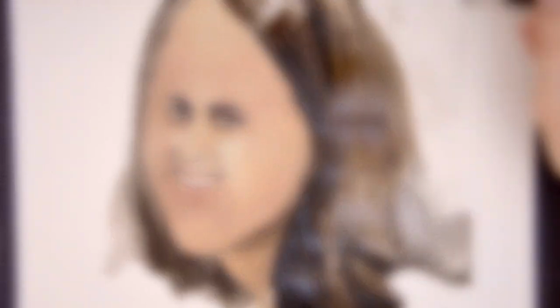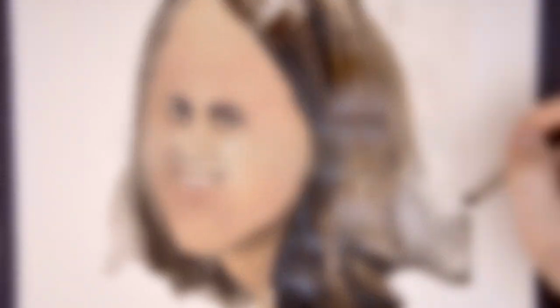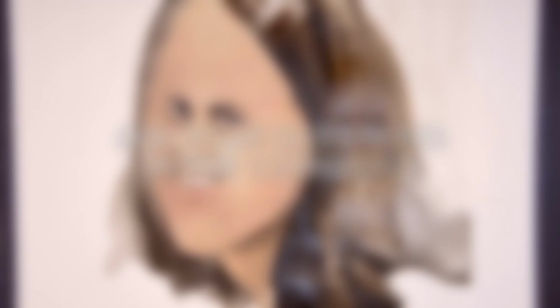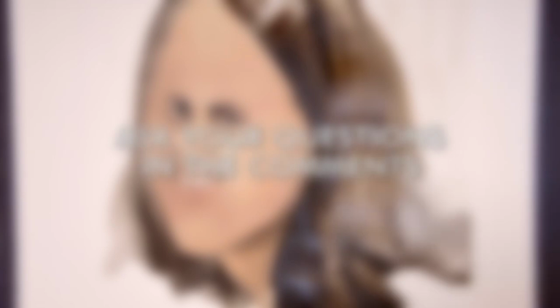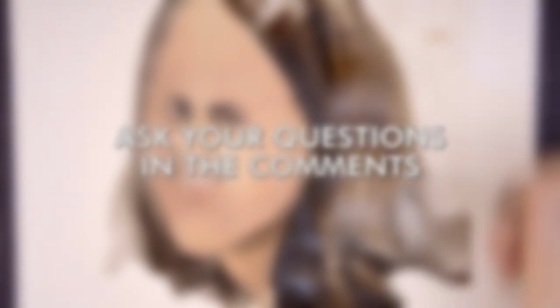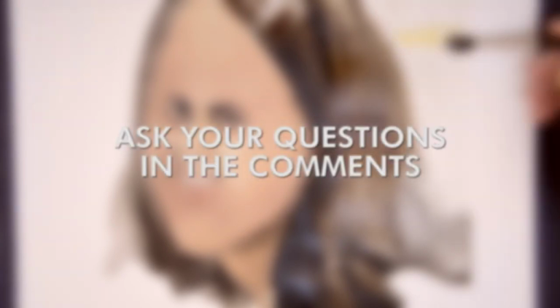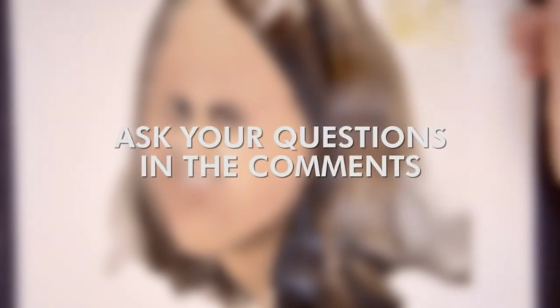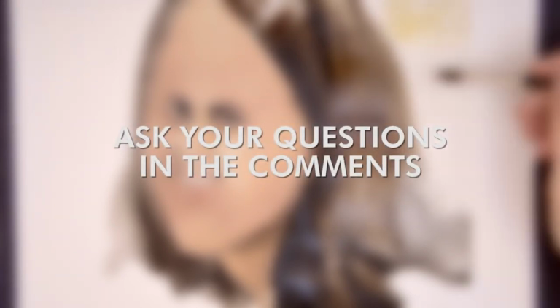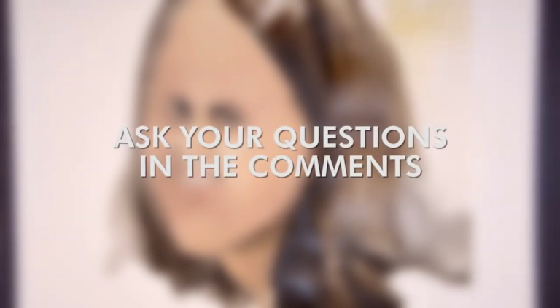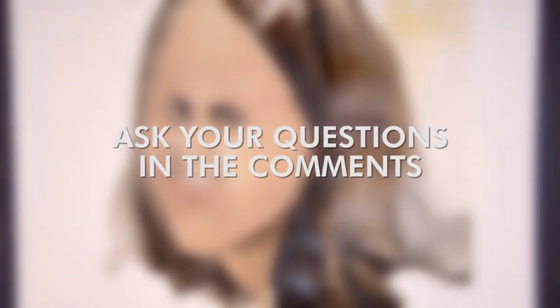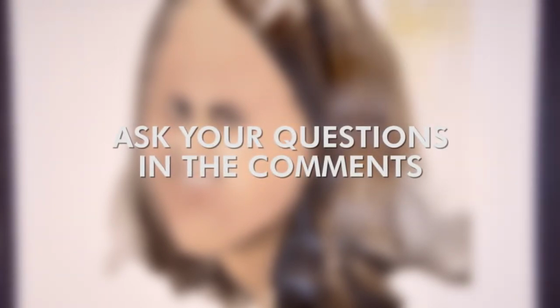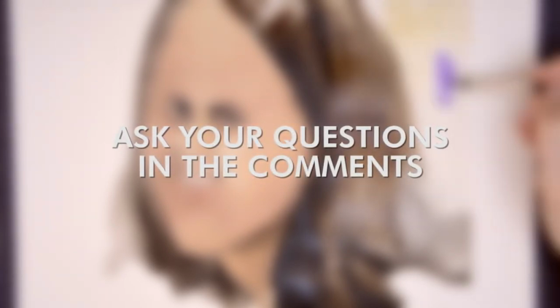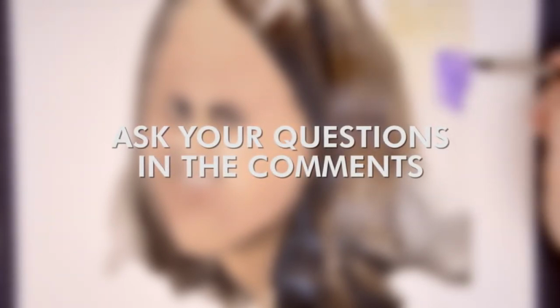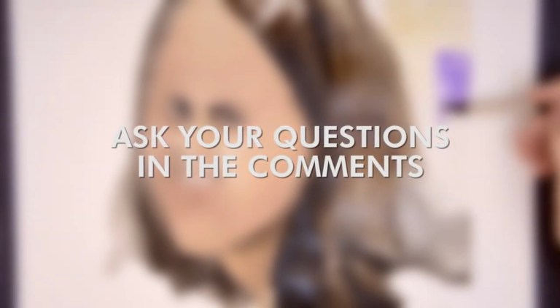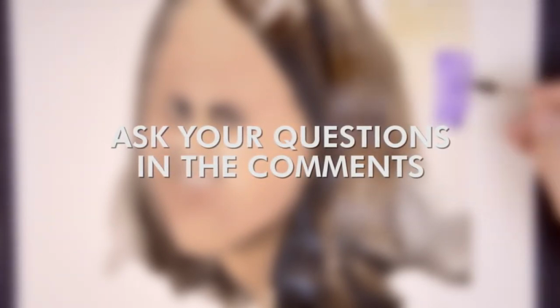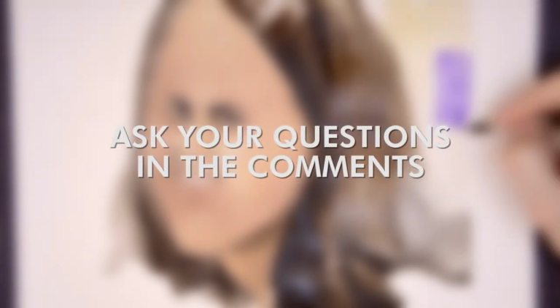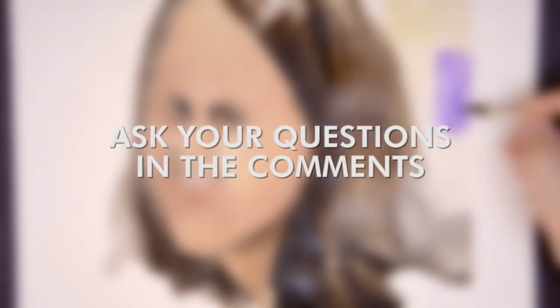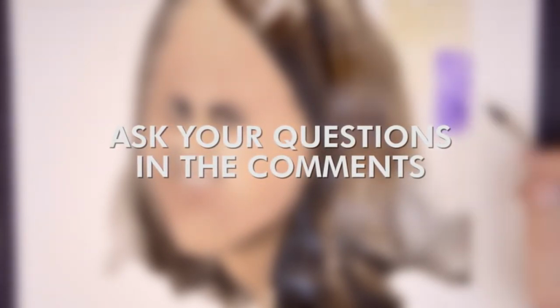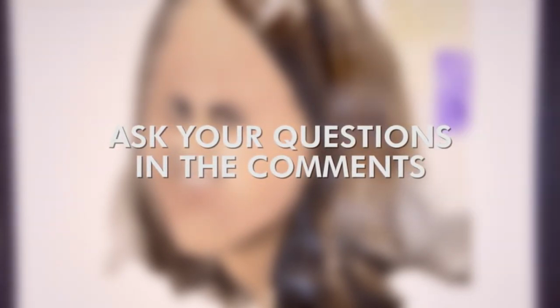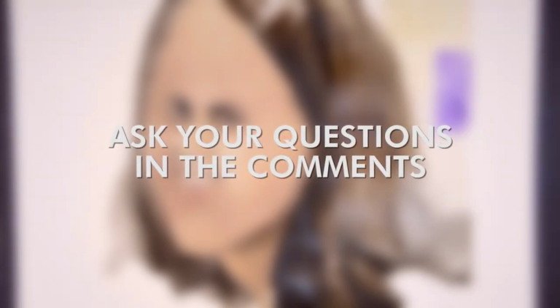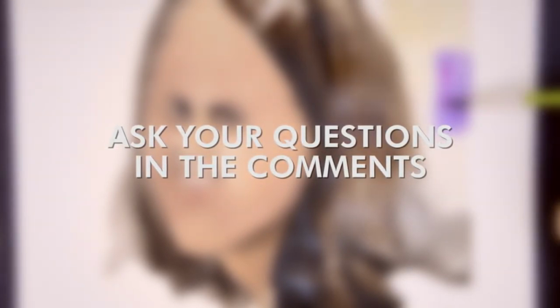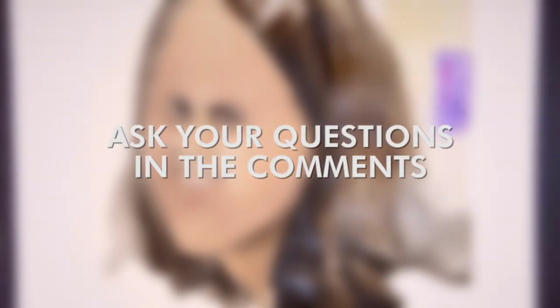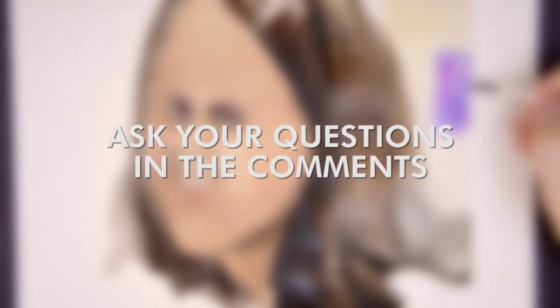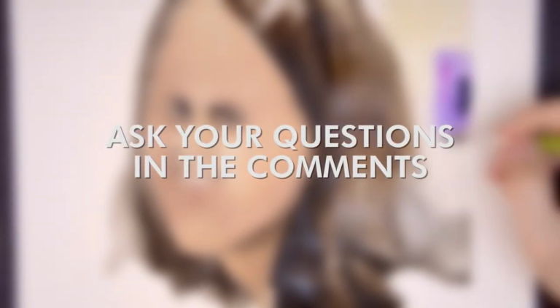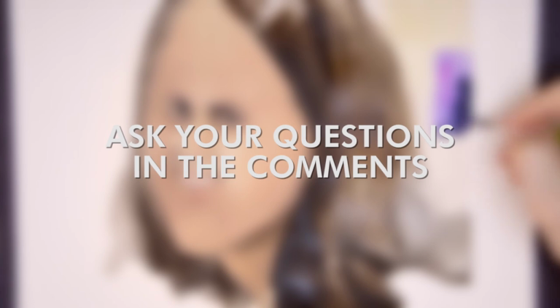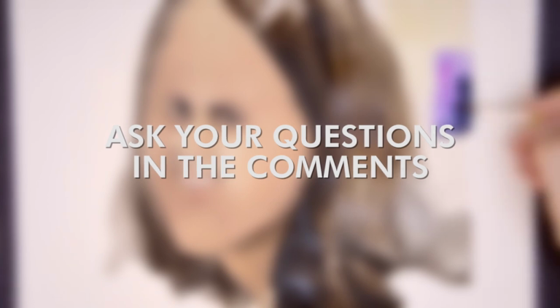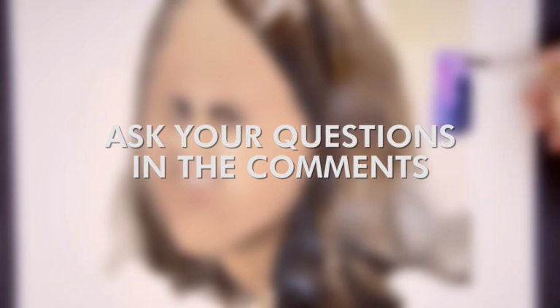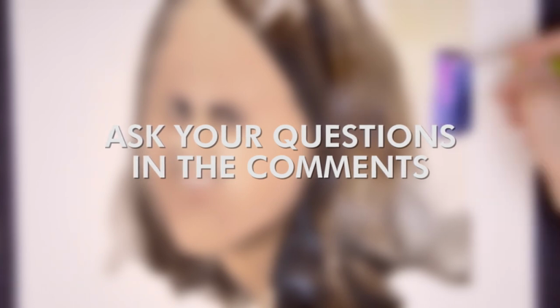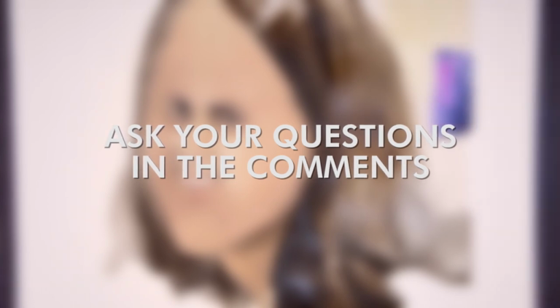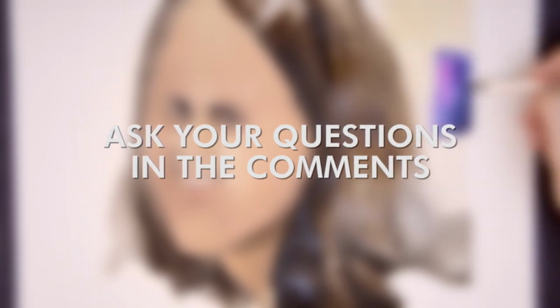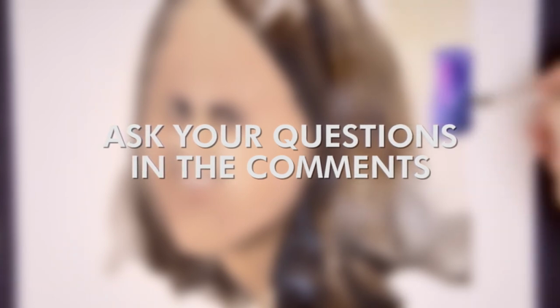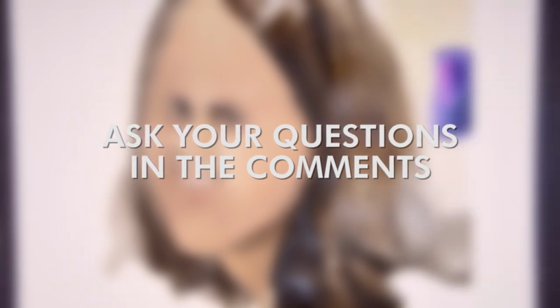Thanks for watching, and if there are still some open questions you can put them in the comments below. See you next time!